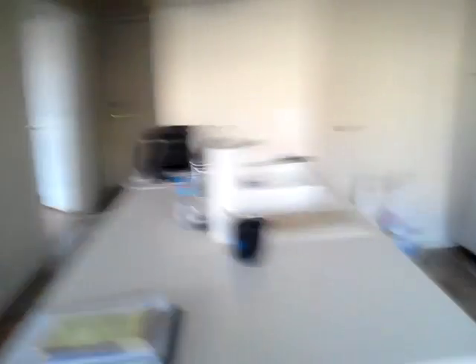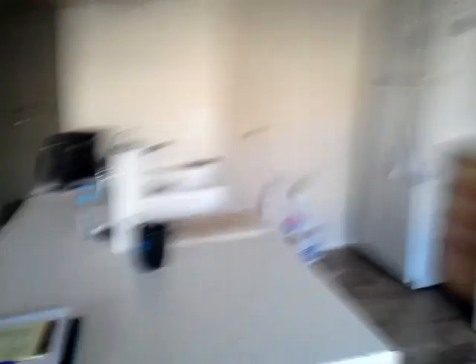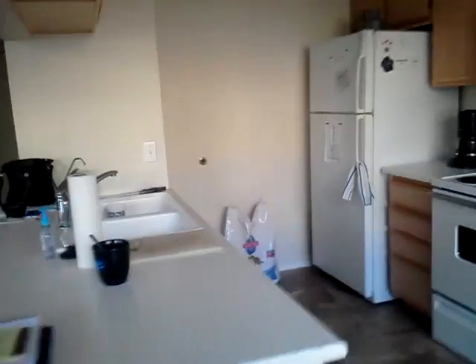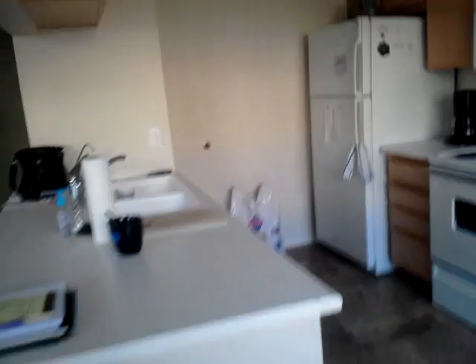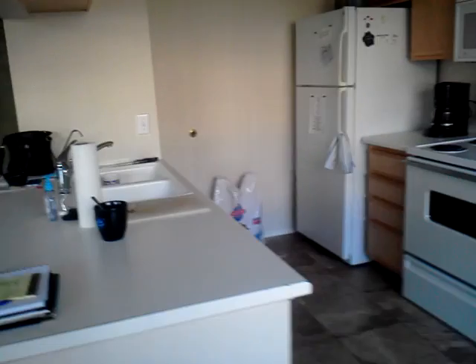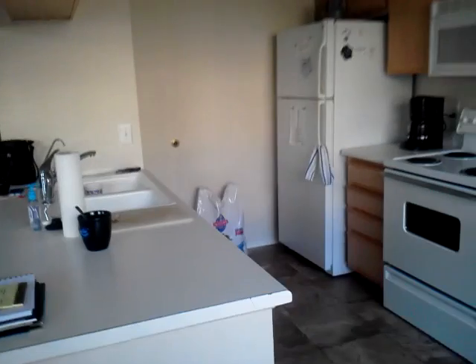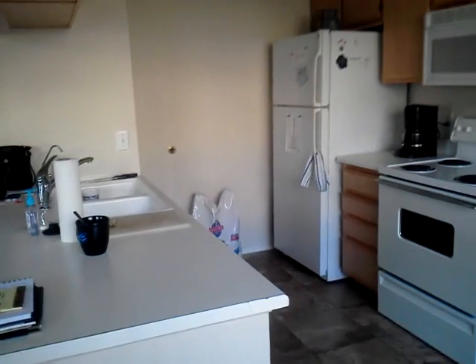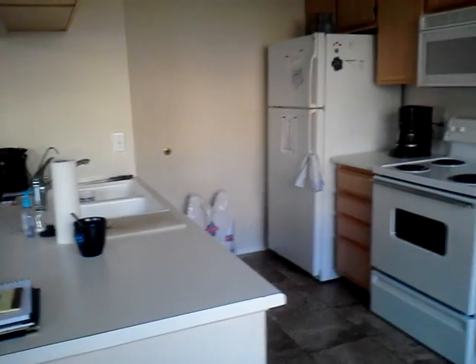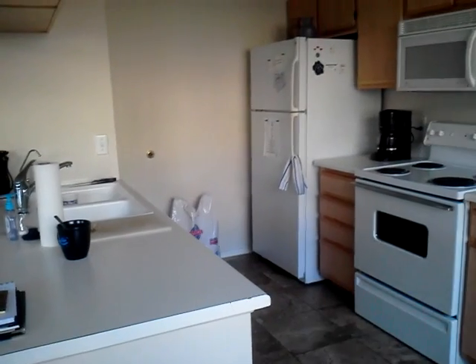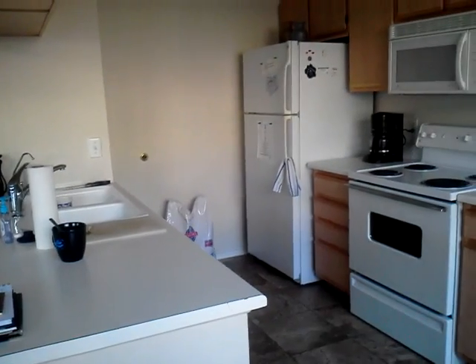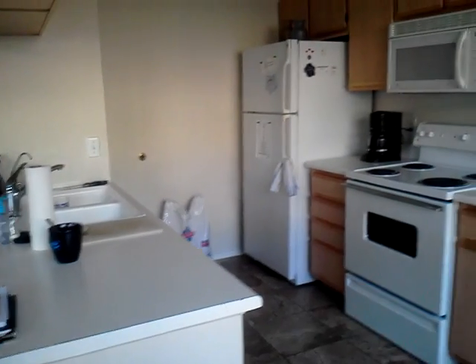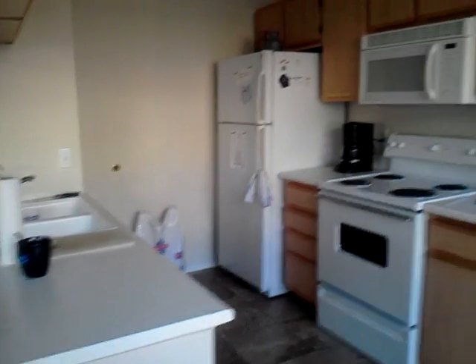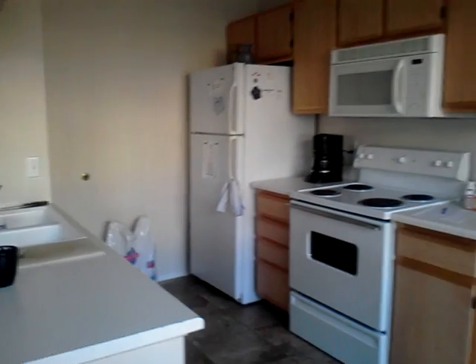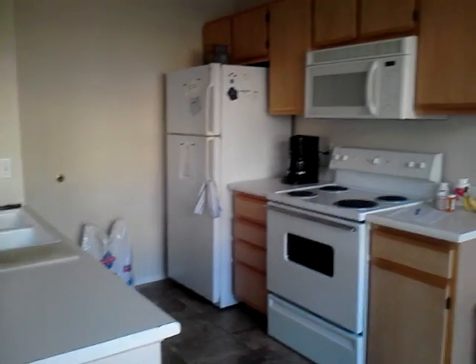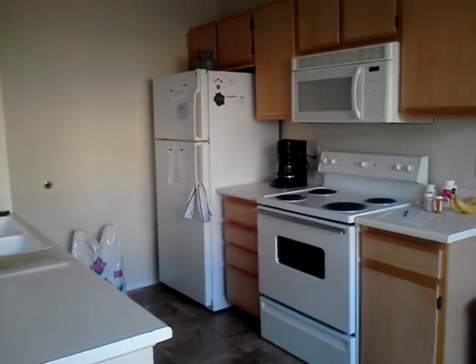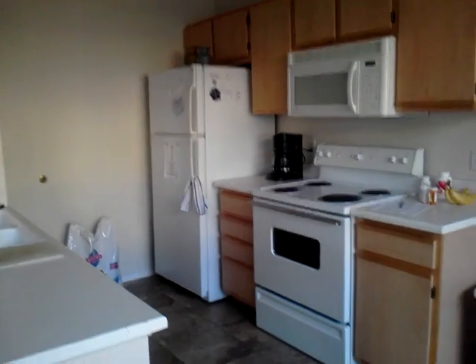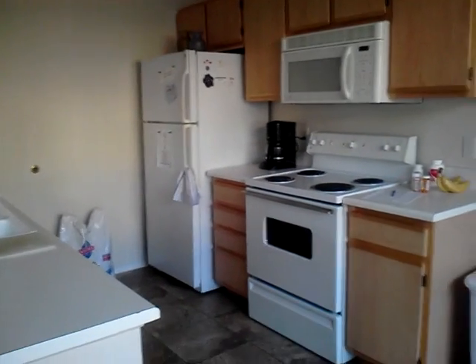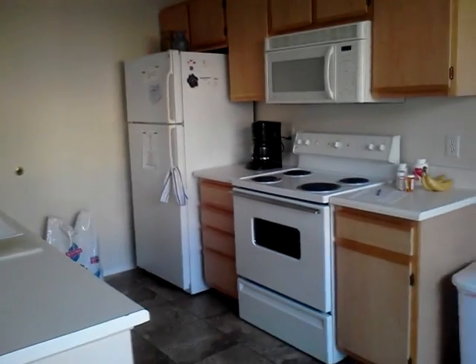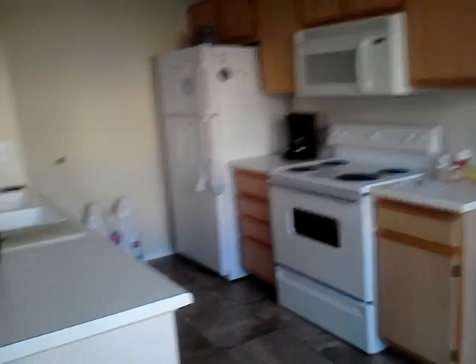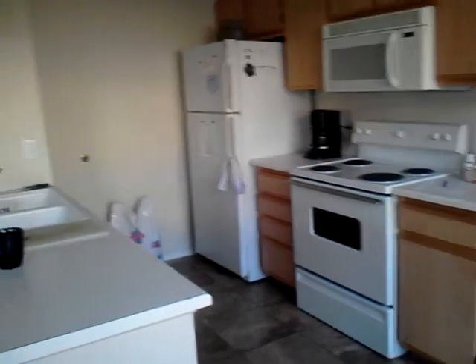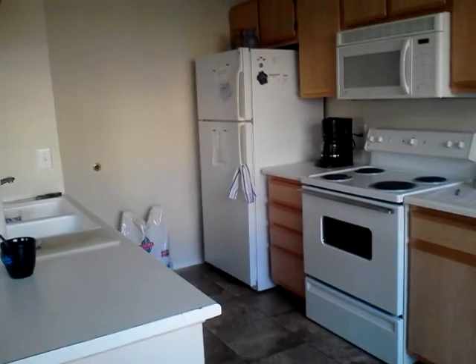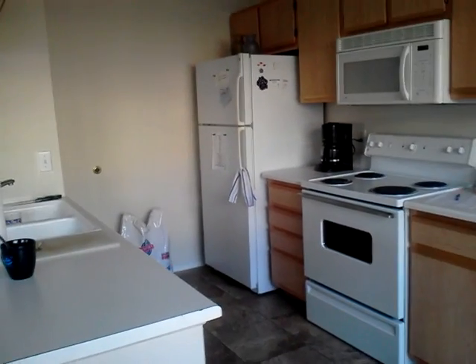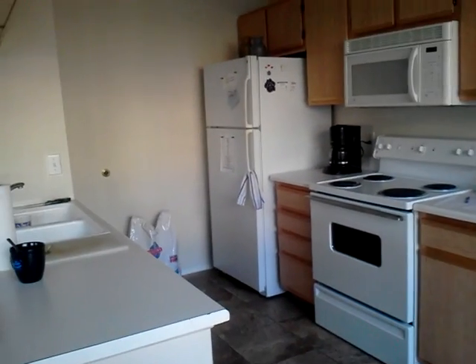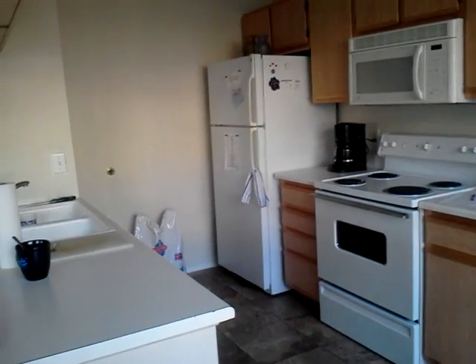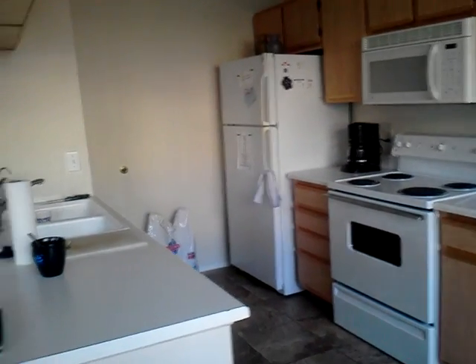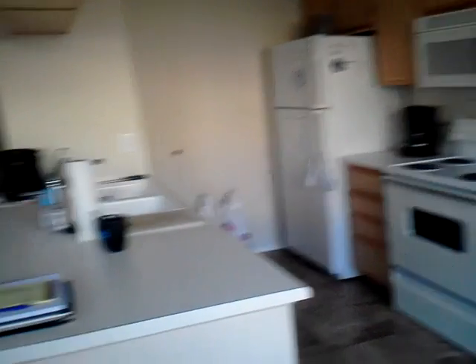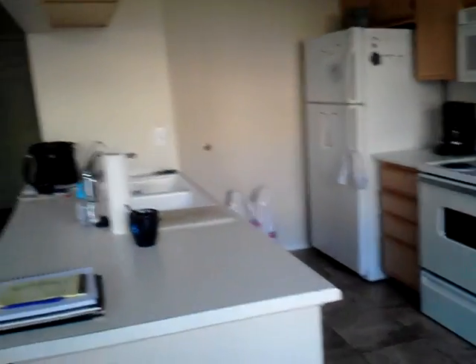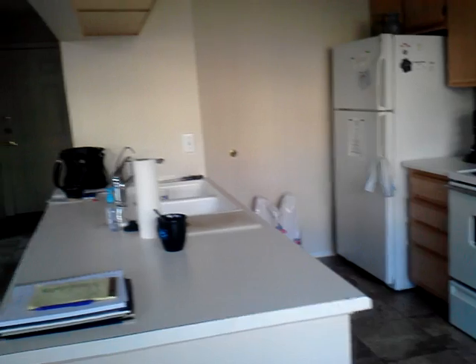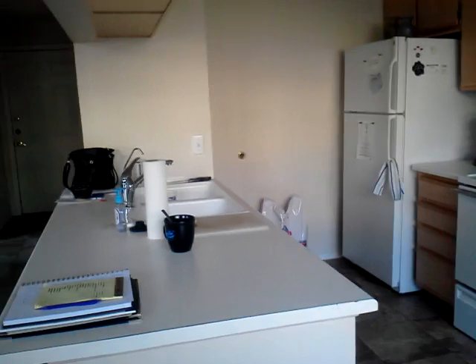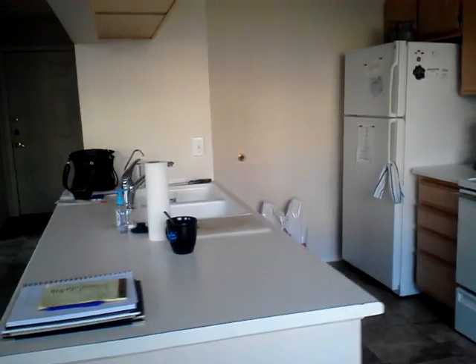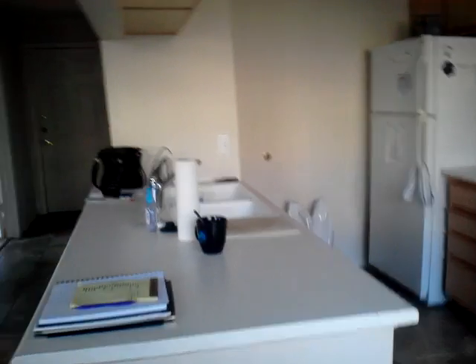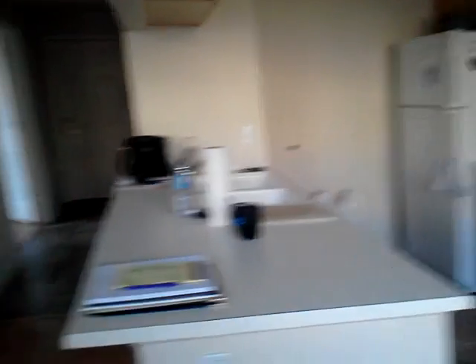Nothing really changed in the kitchen. Bought dog food, but otherwise the kitchen's the kitchen — it's been done for a while.